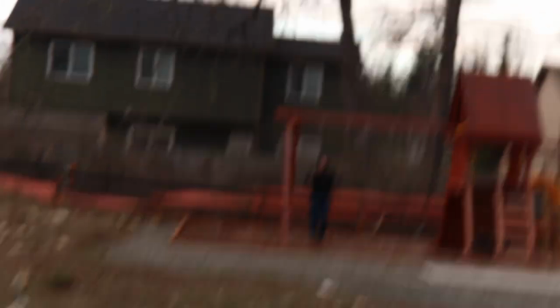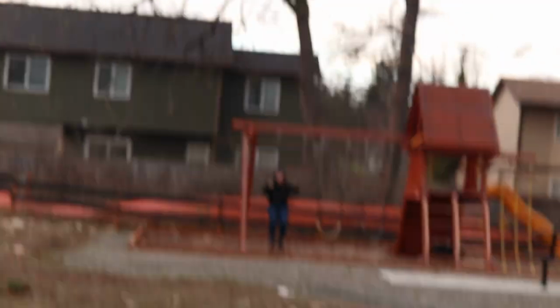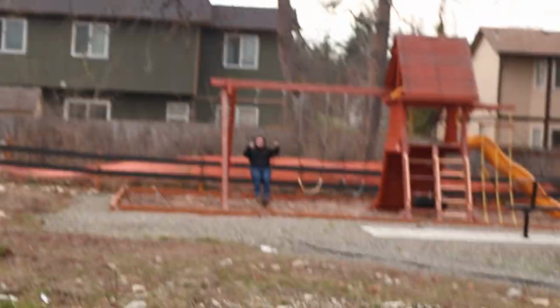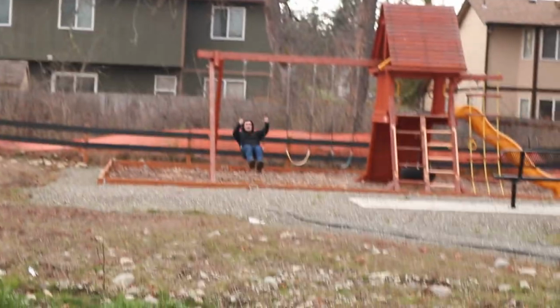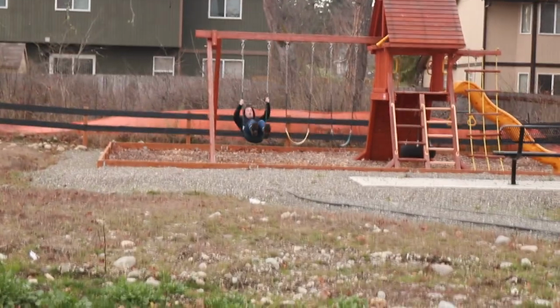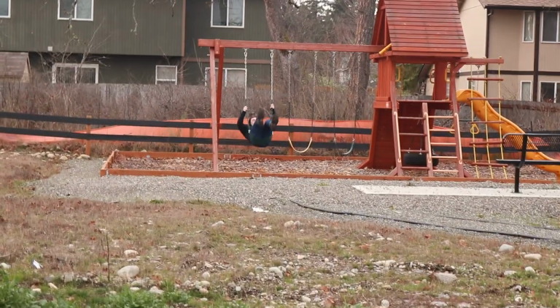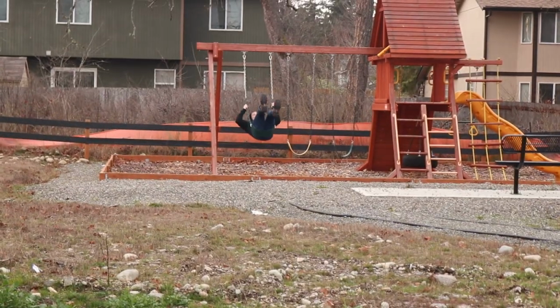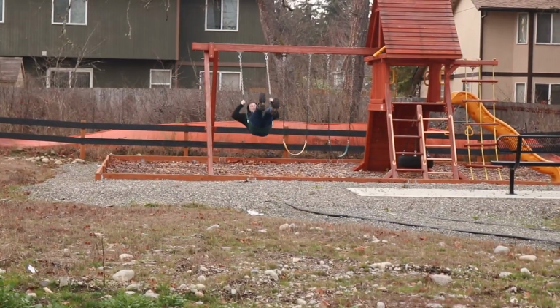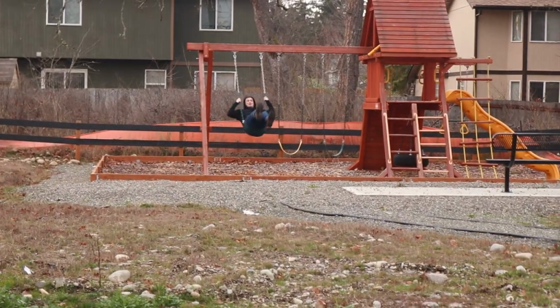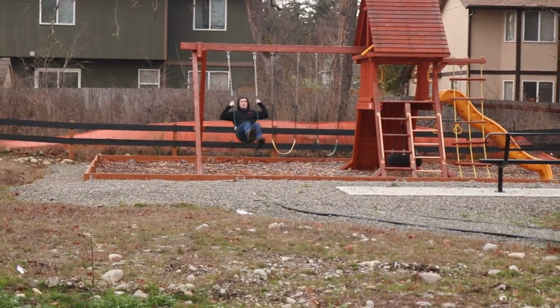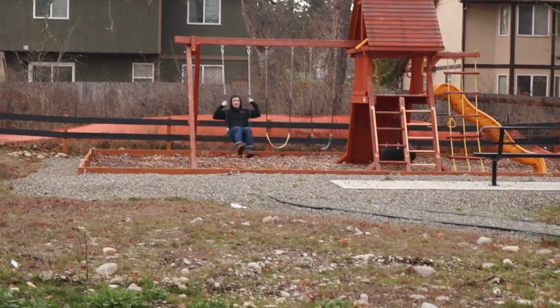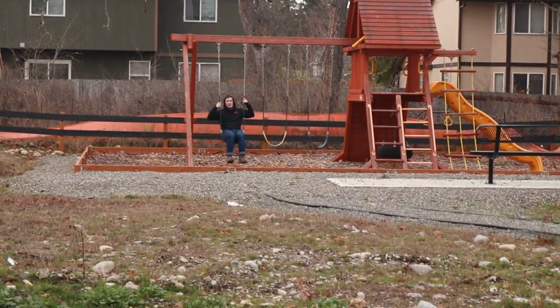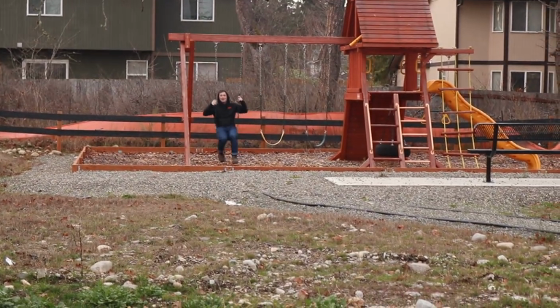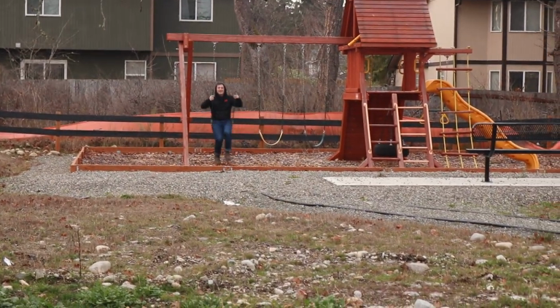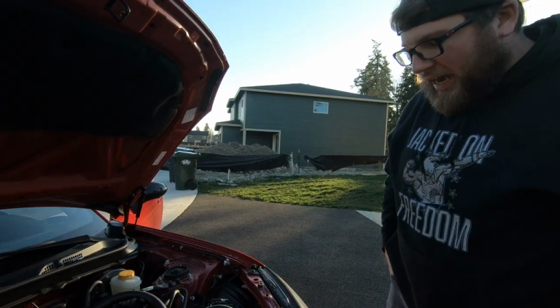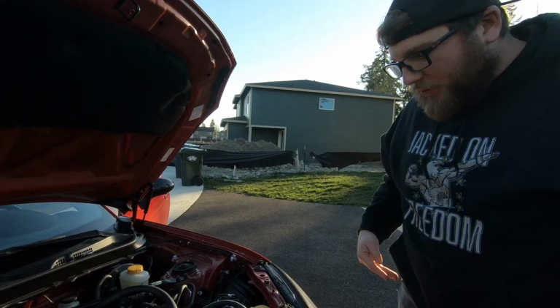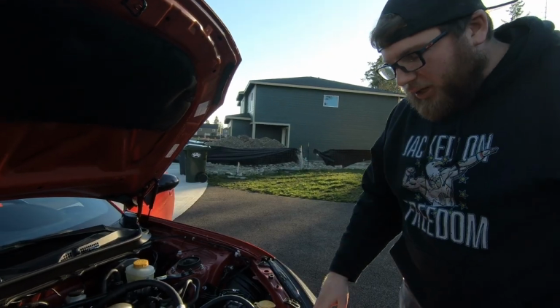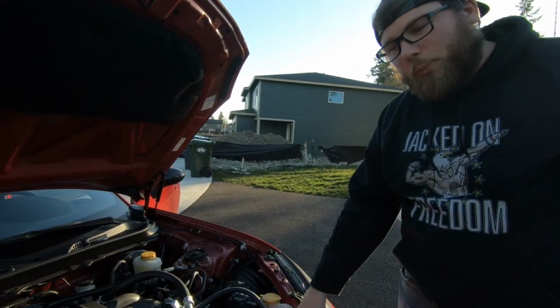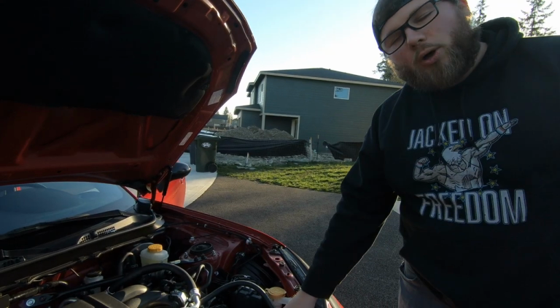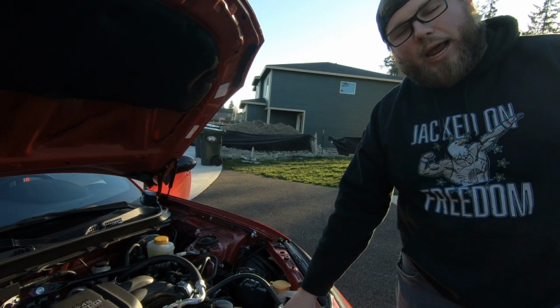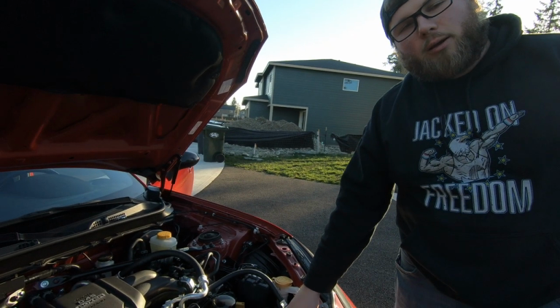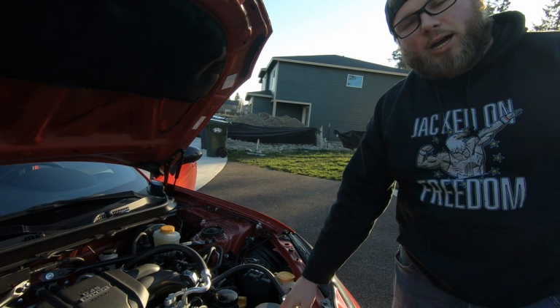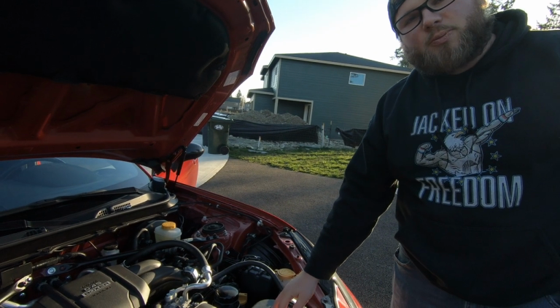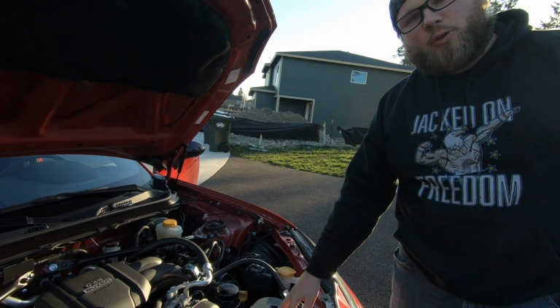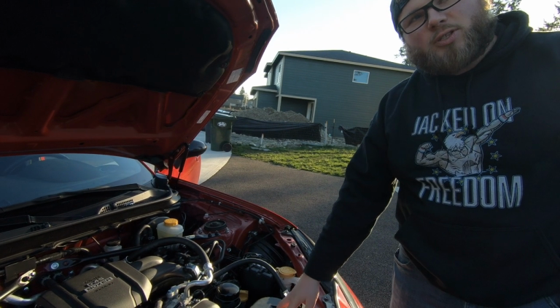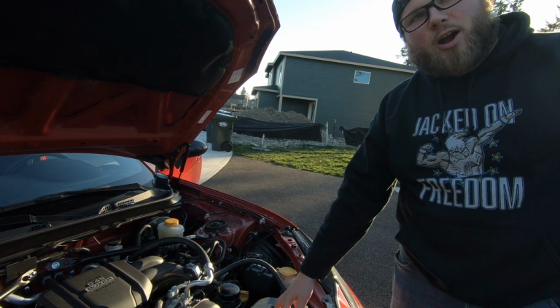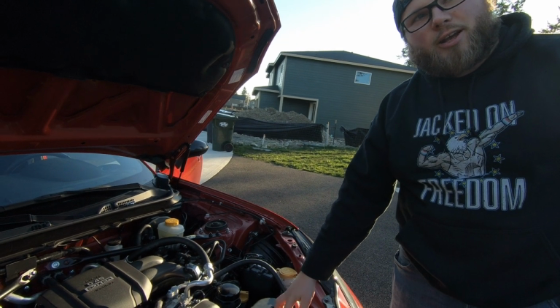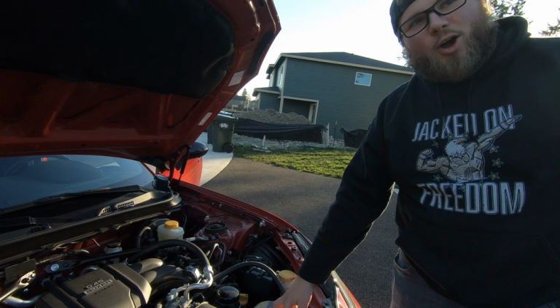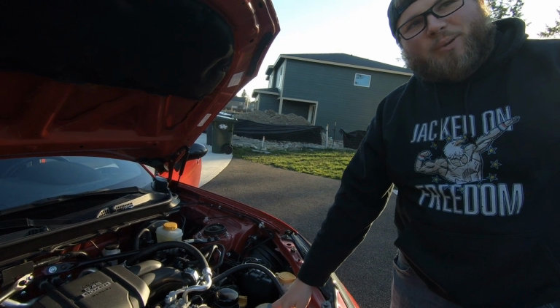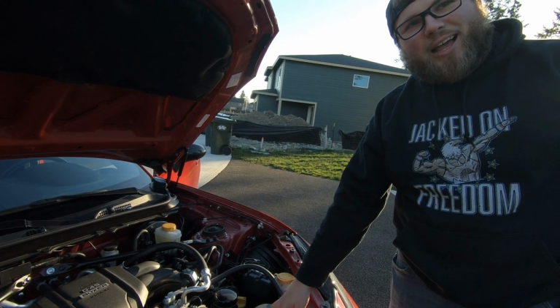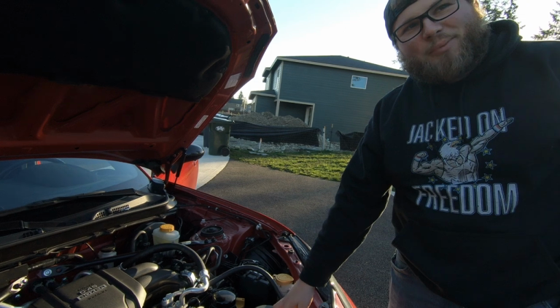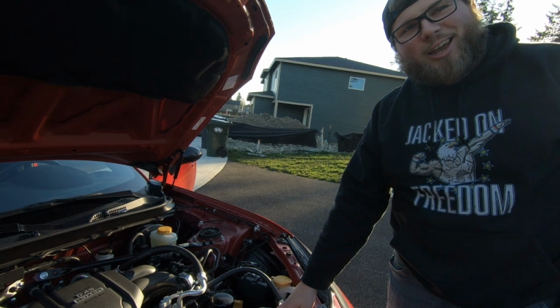Step one, throw it away — it's a Subaru. Definitely pull the airbox before you start it, don't be like me.